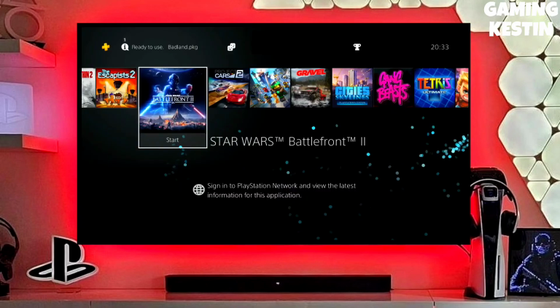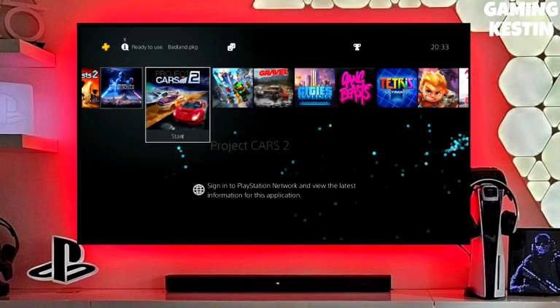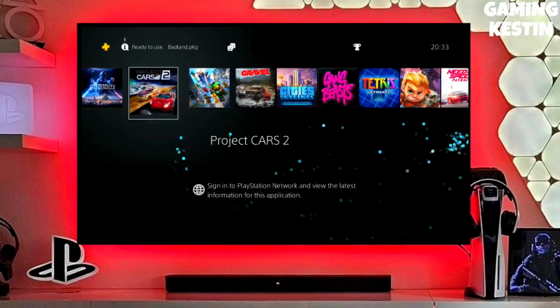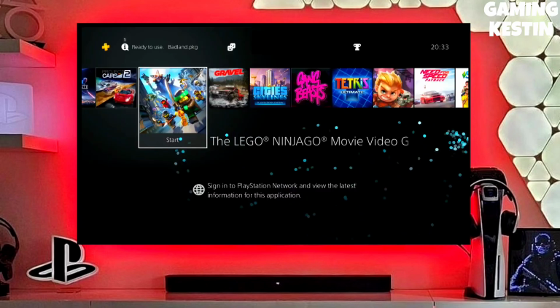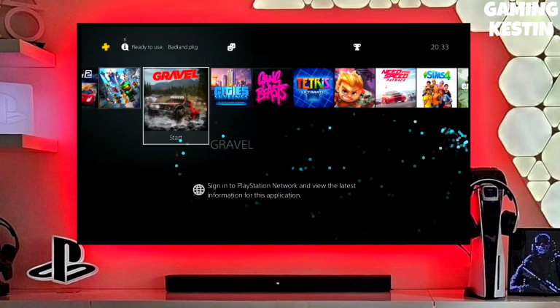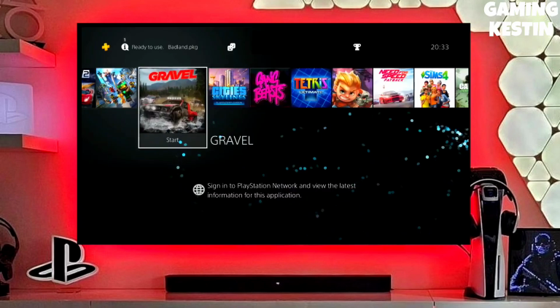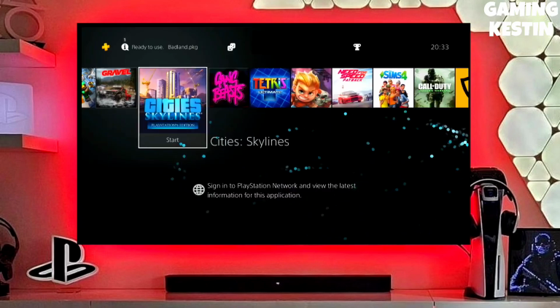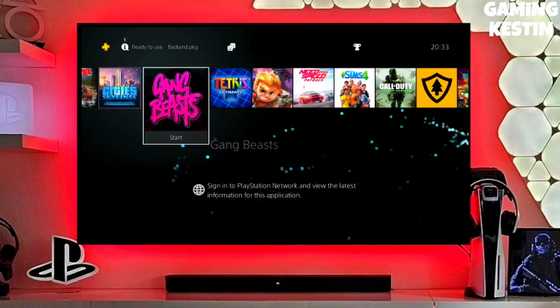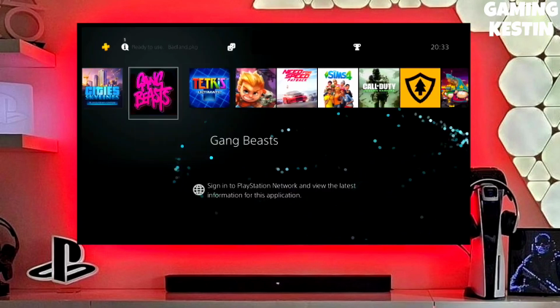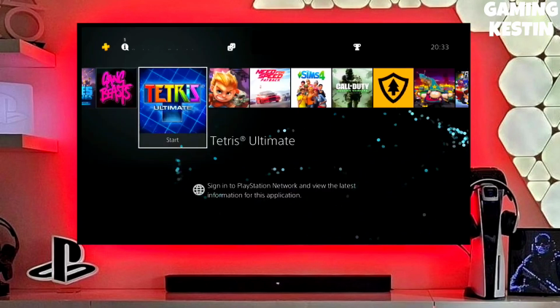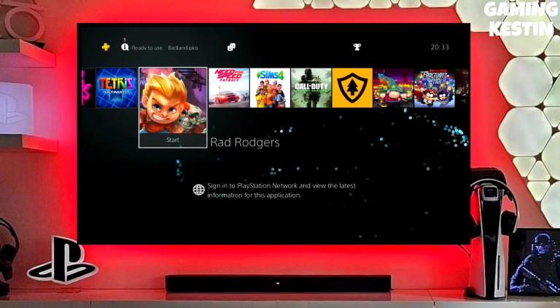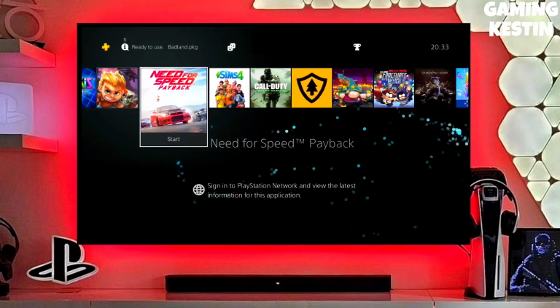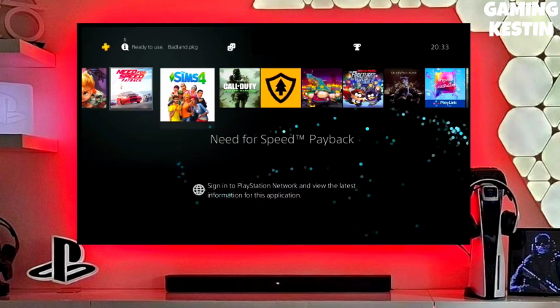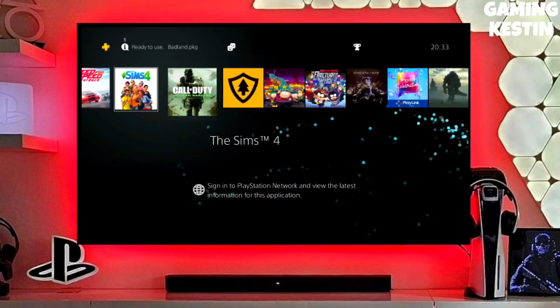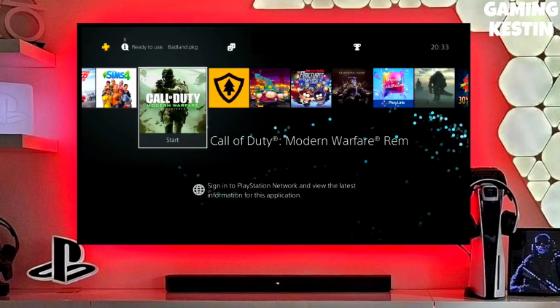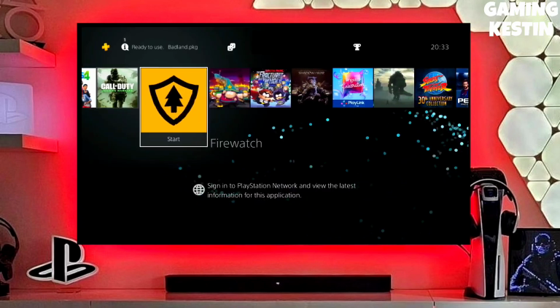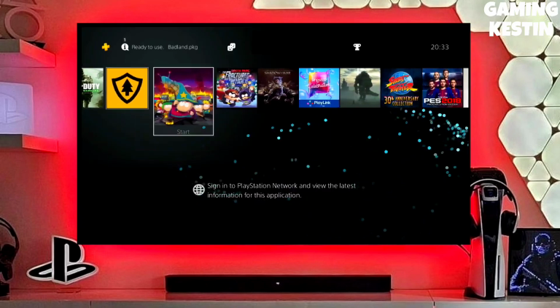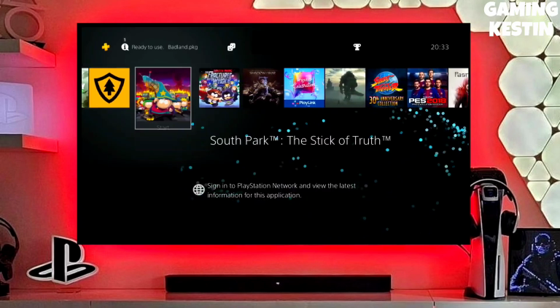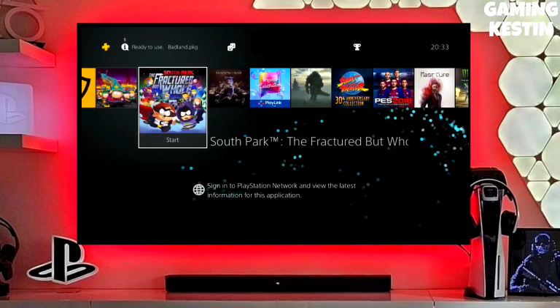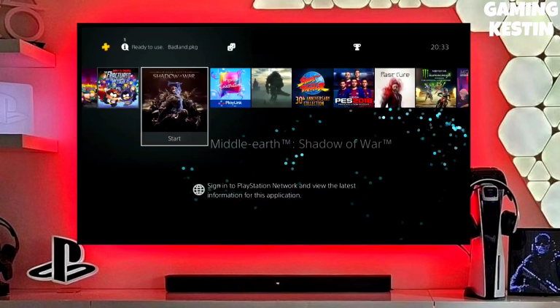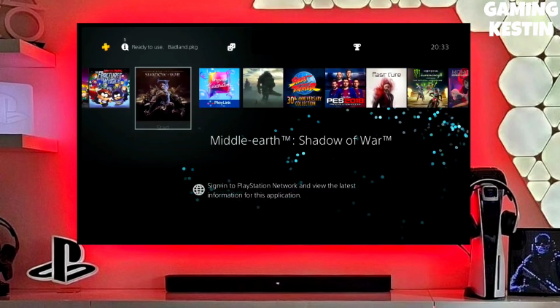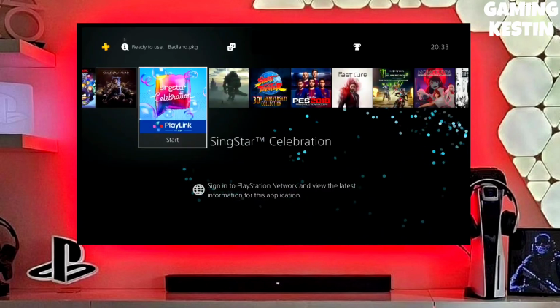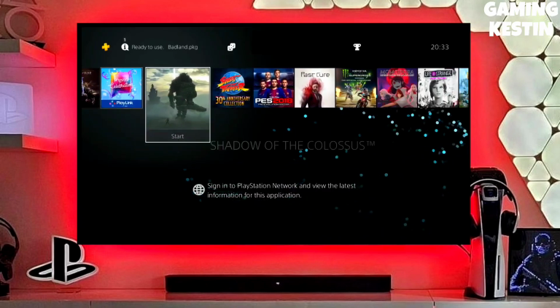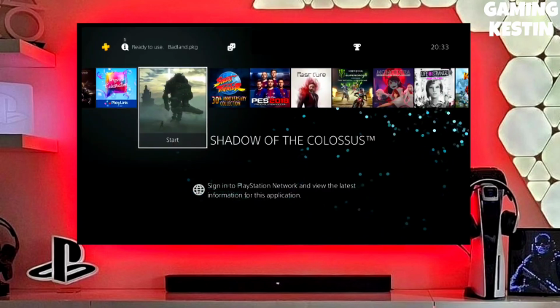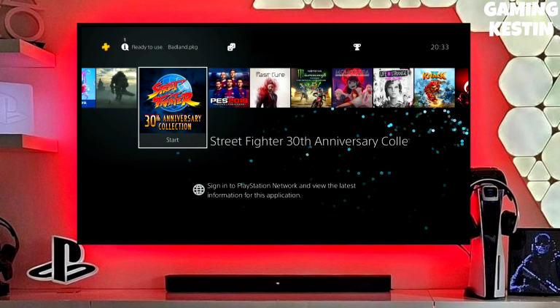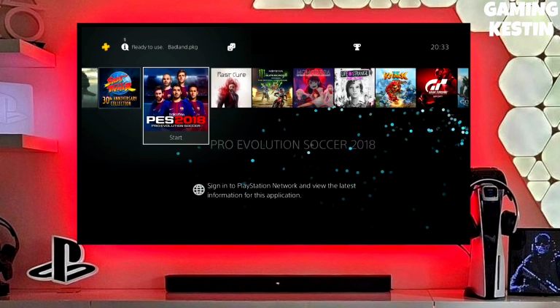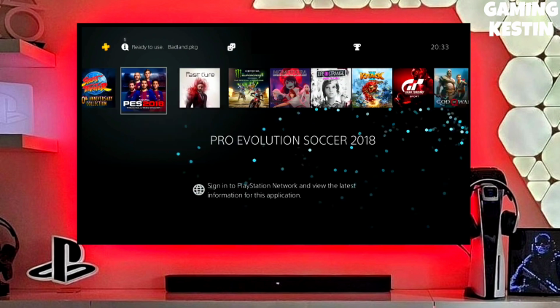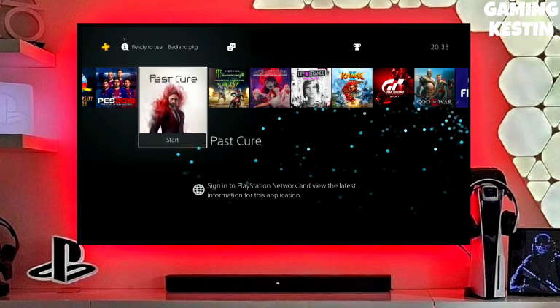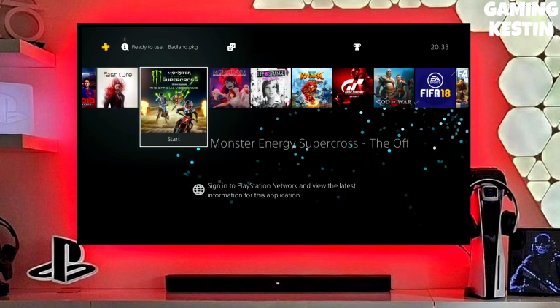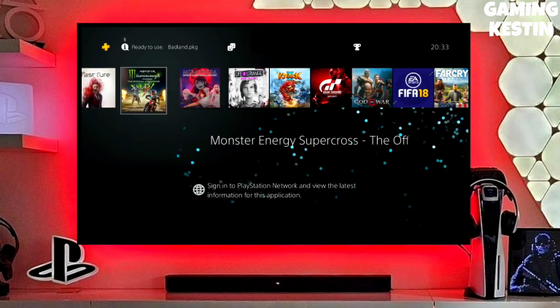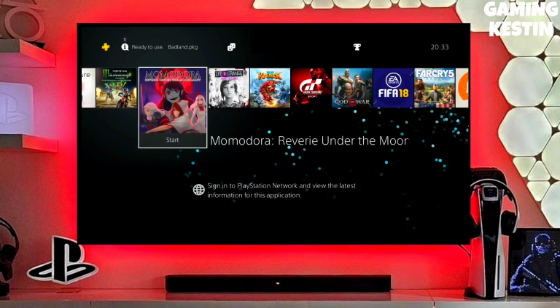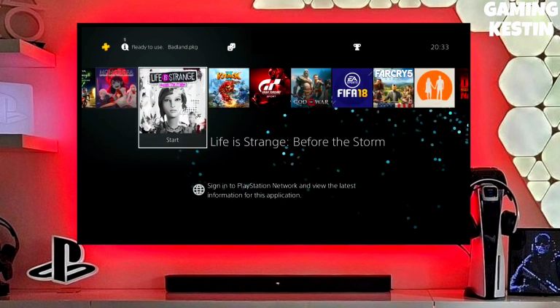Hey friends, this is your Keston, and in this video we are going to be talking about how you can jailbreak your PS4 11.50 with Golden.